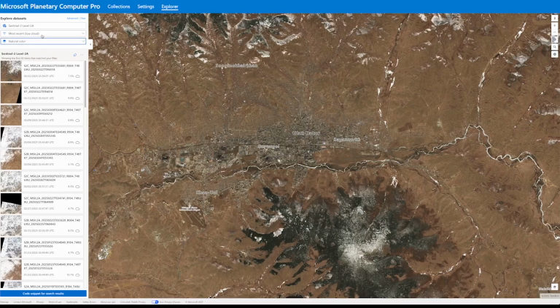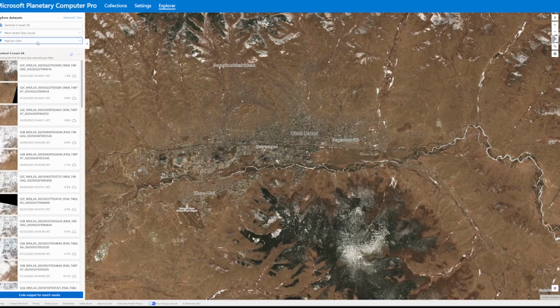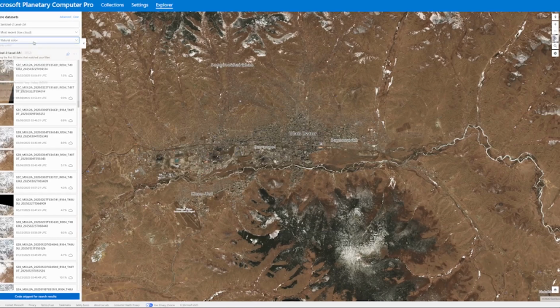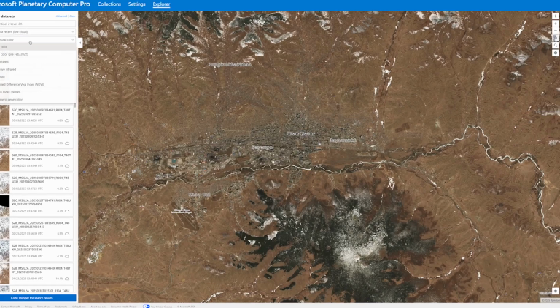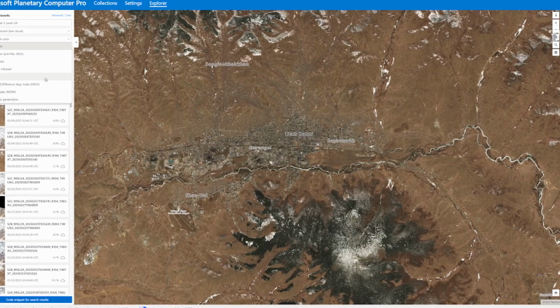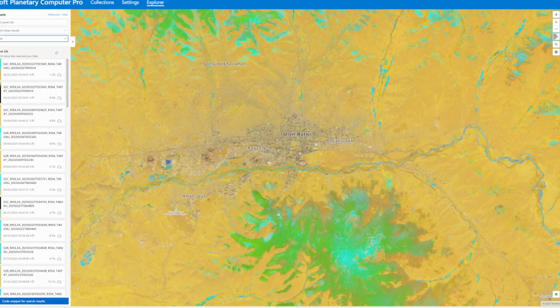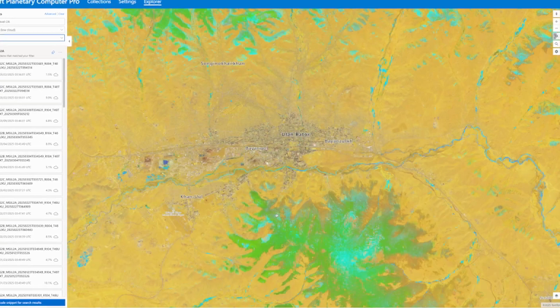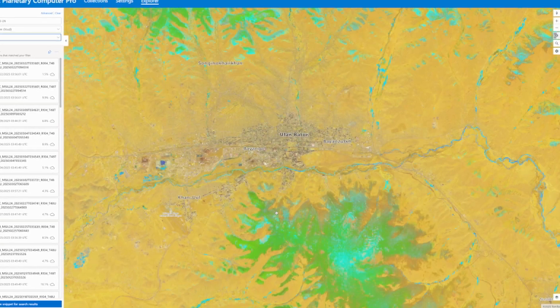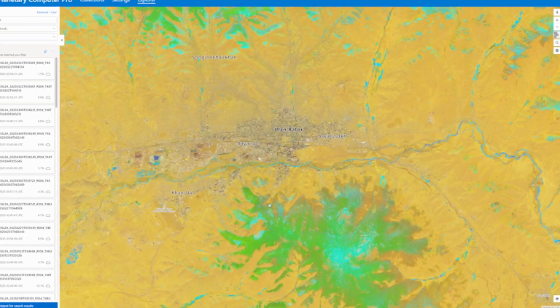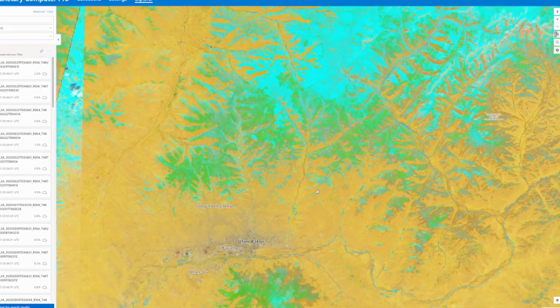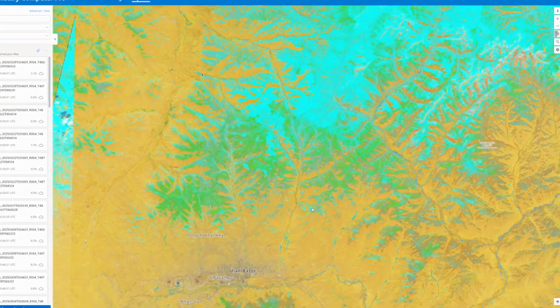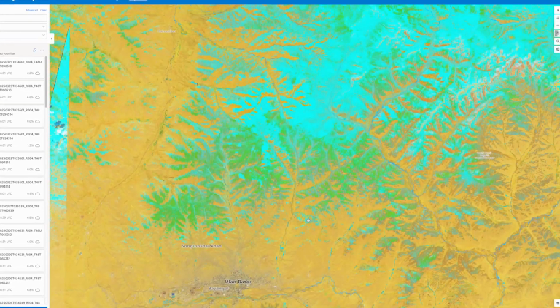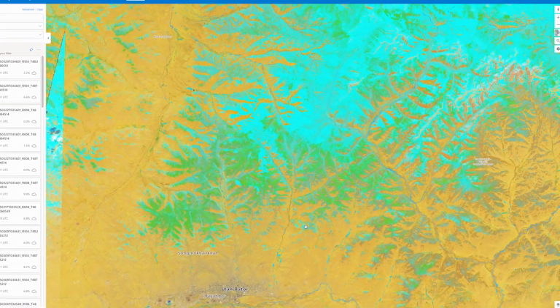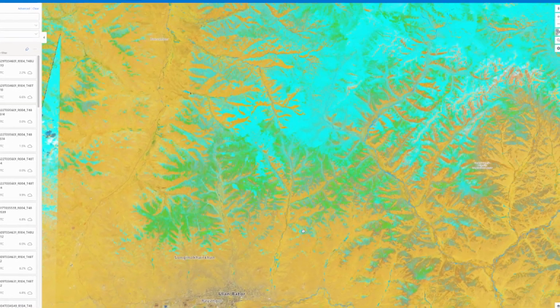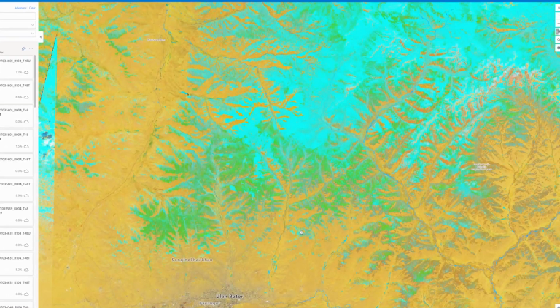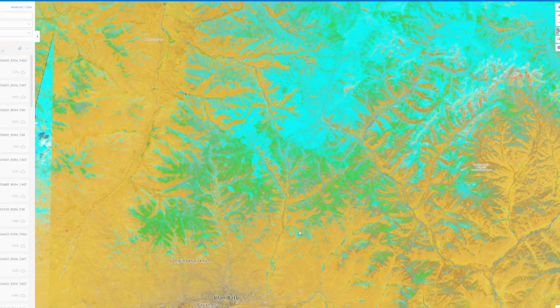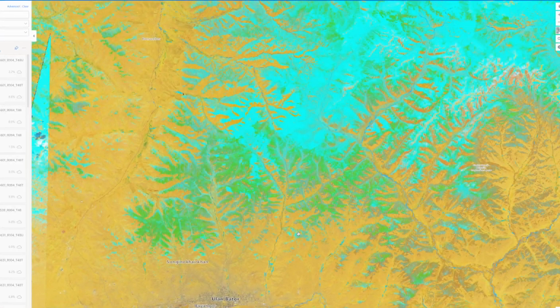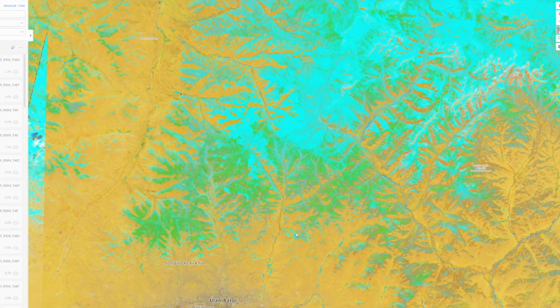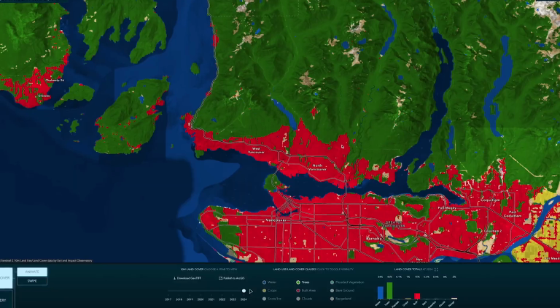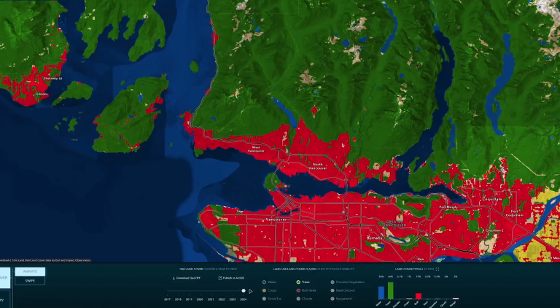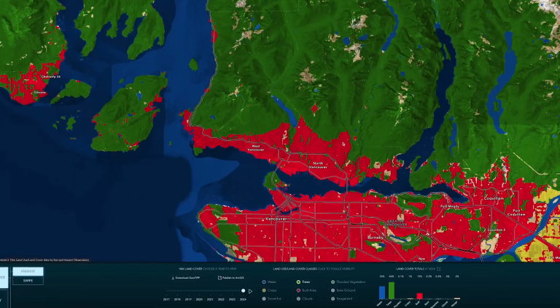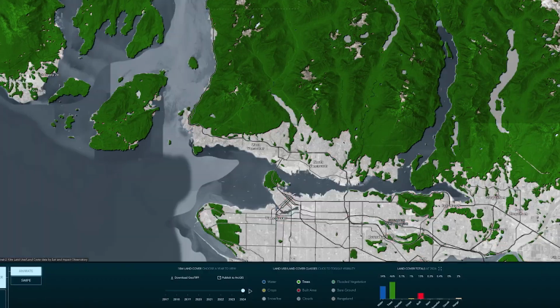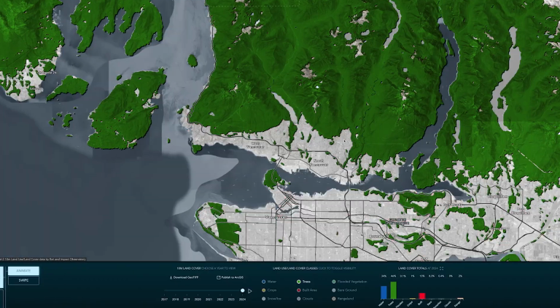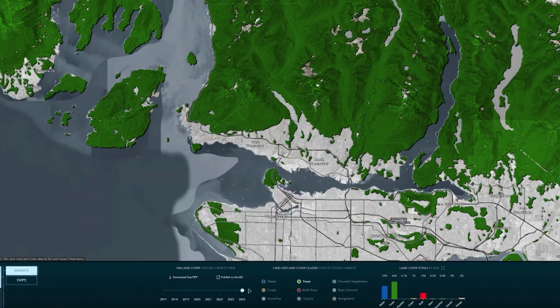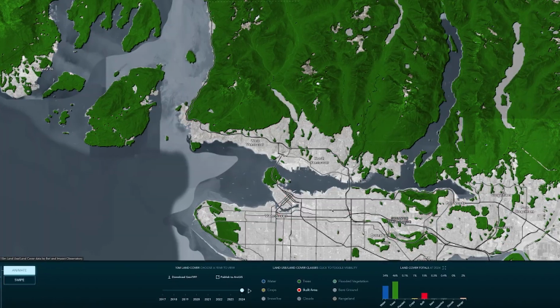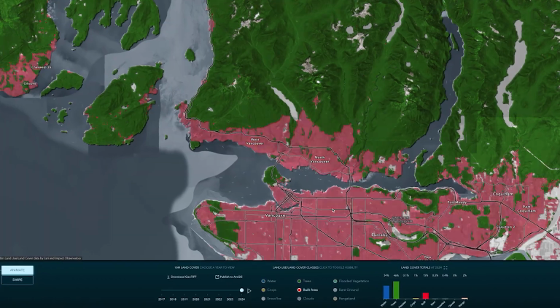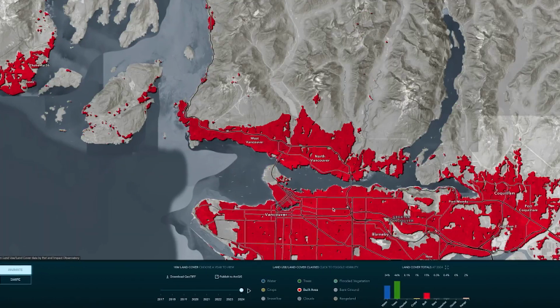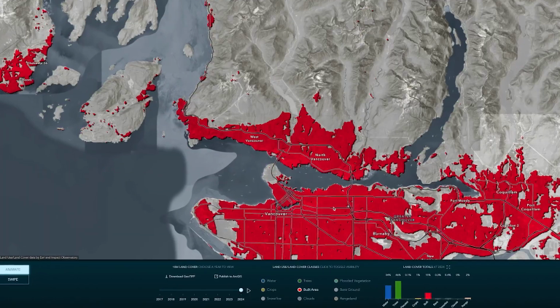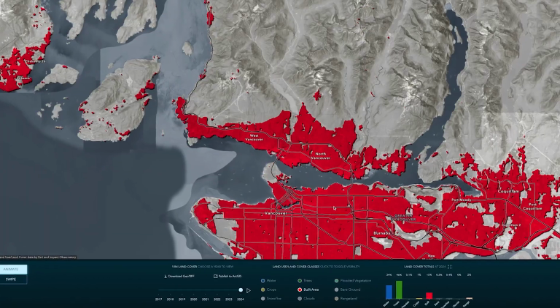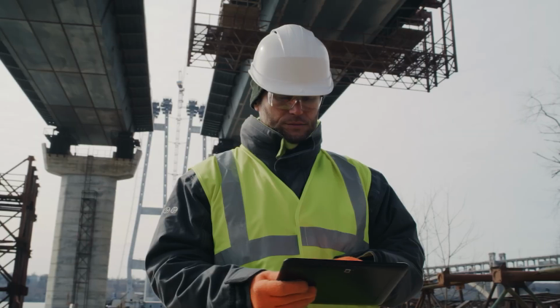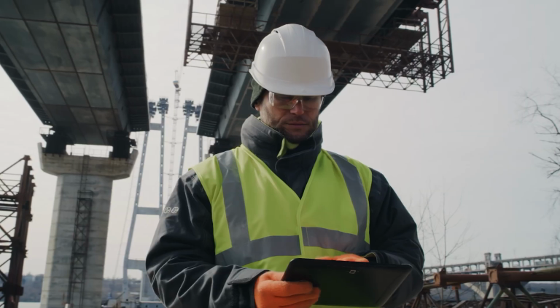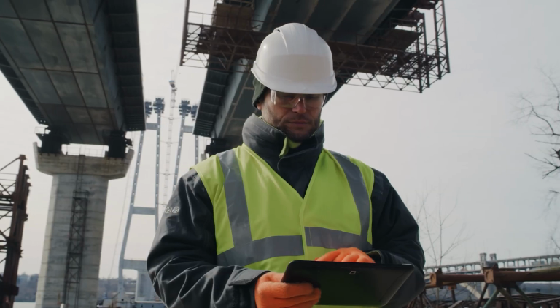The secure, cloud-native environment lets you enrich built-in, open geospatial data with your organization's assets and IP.